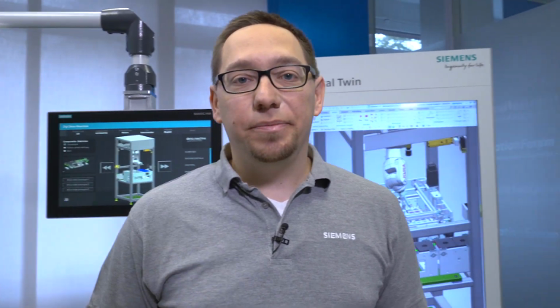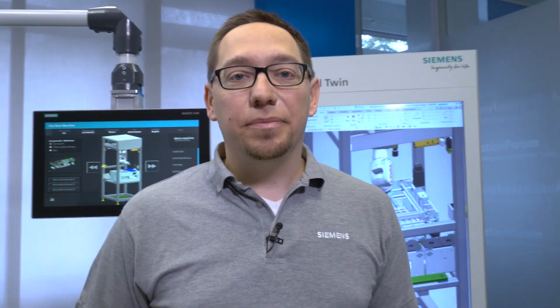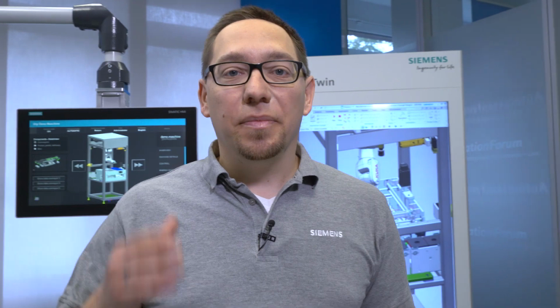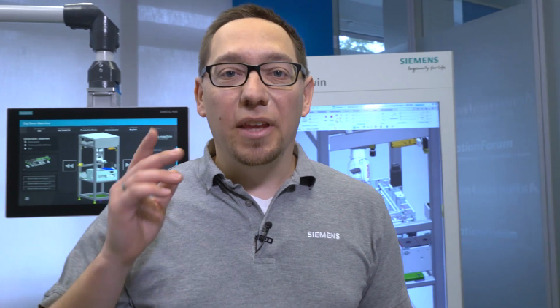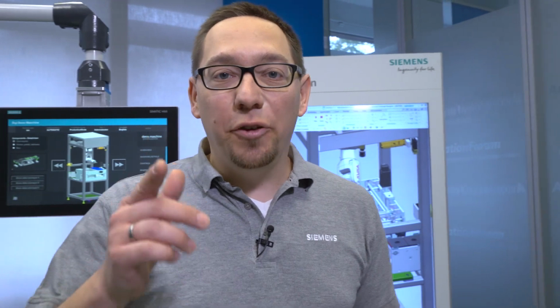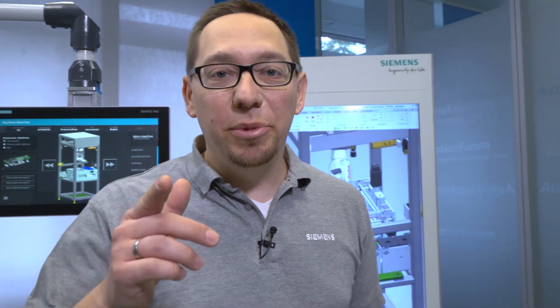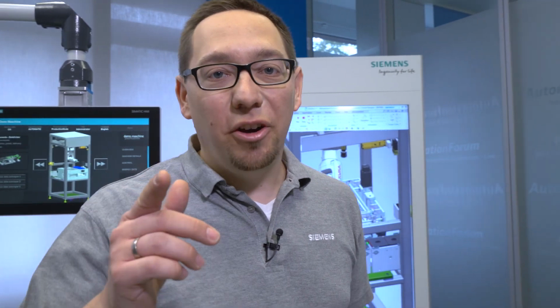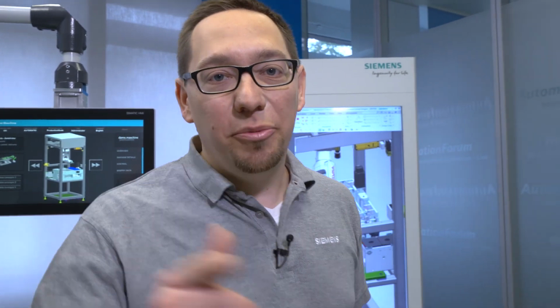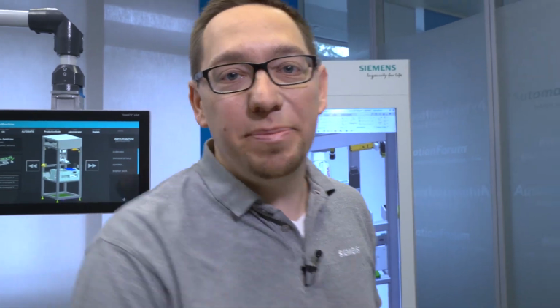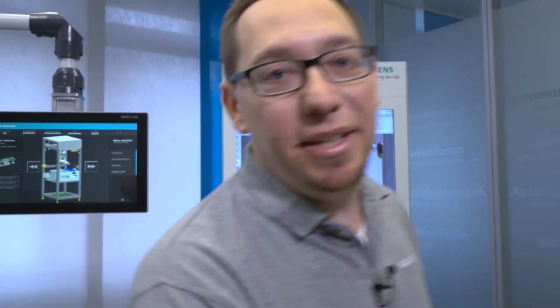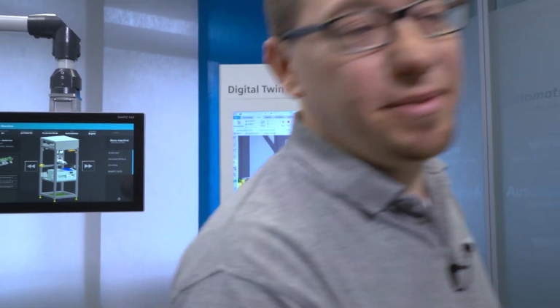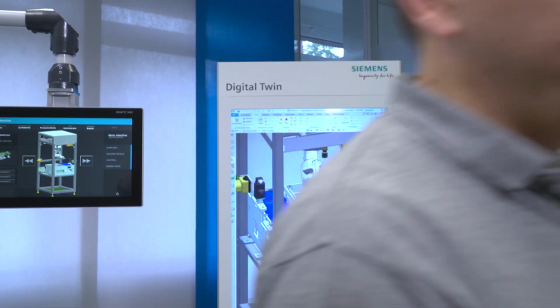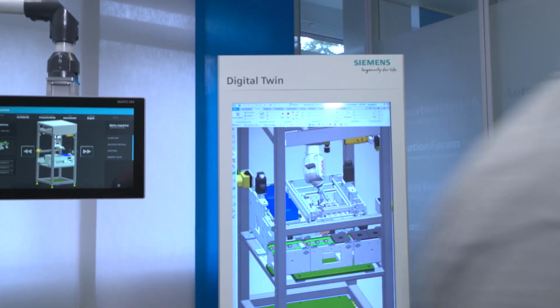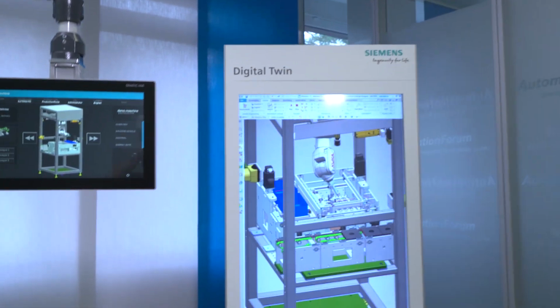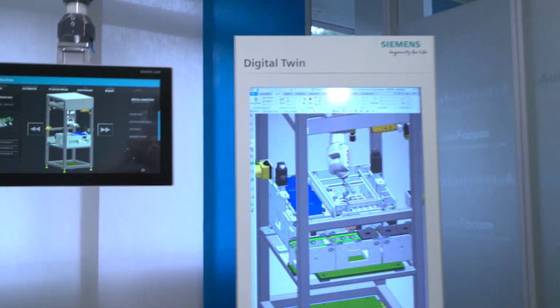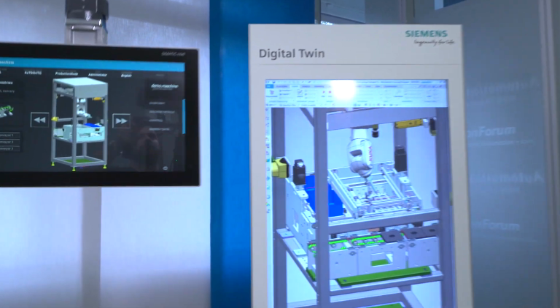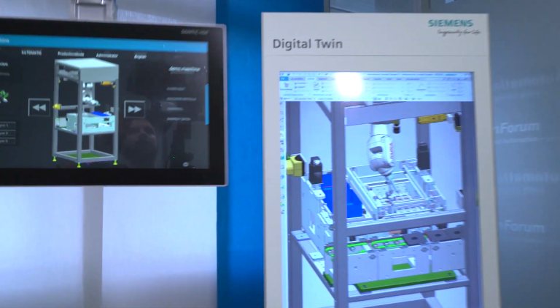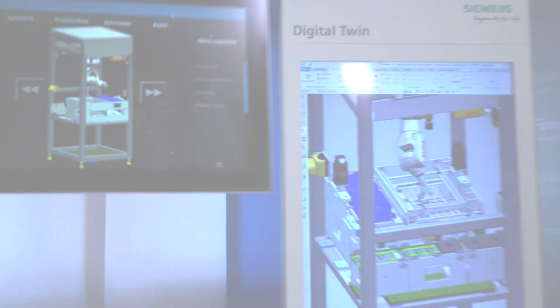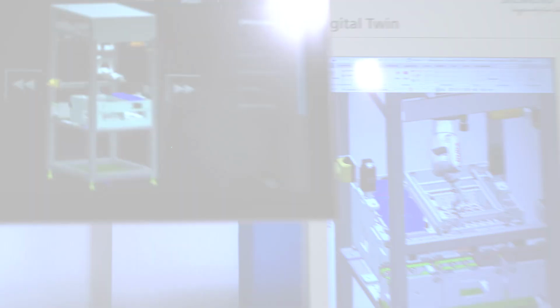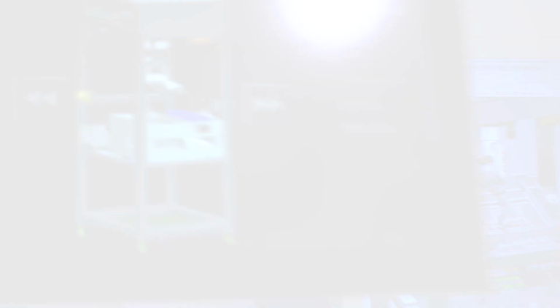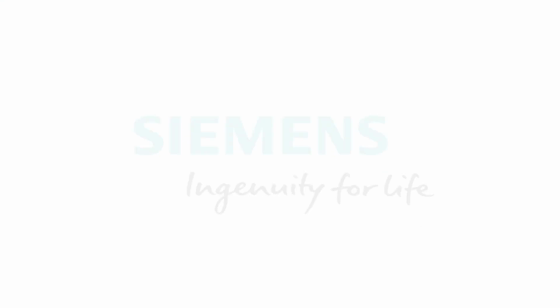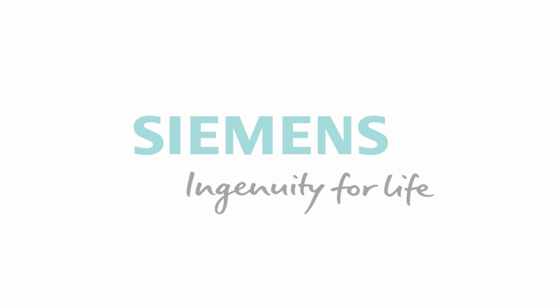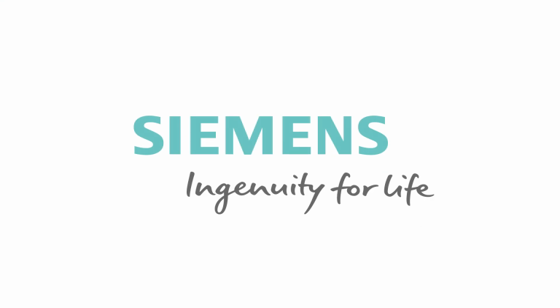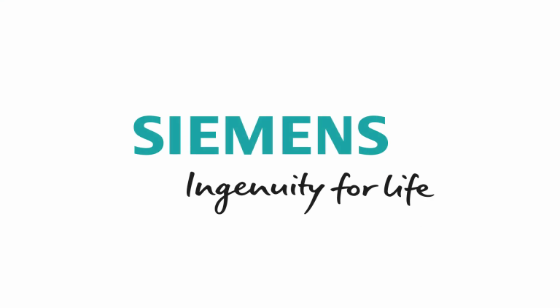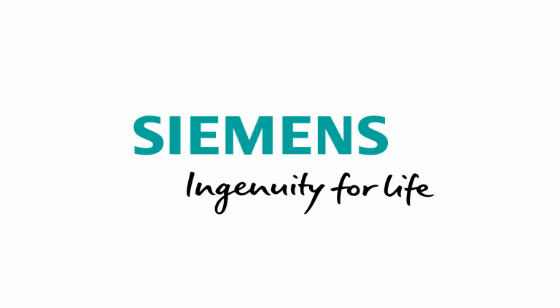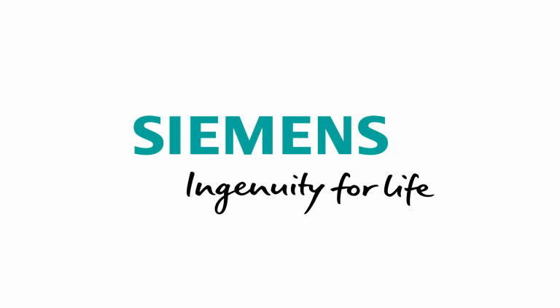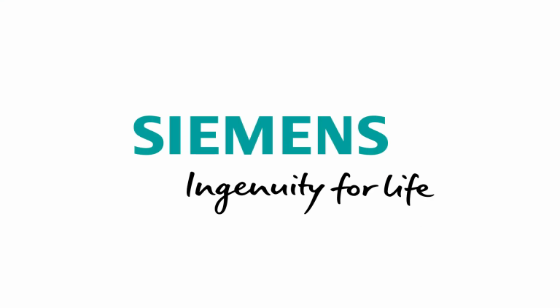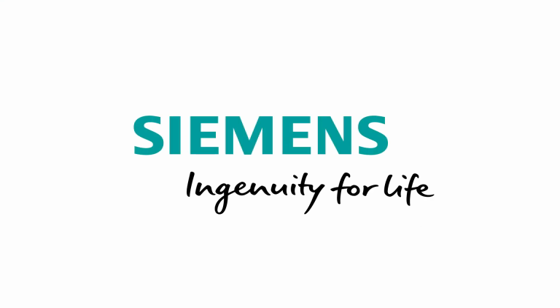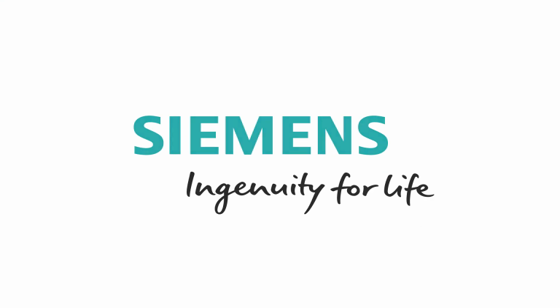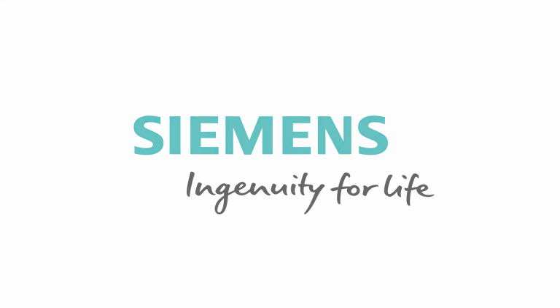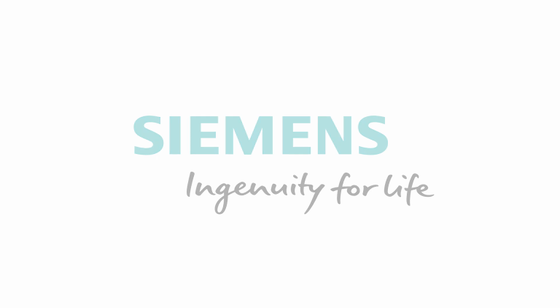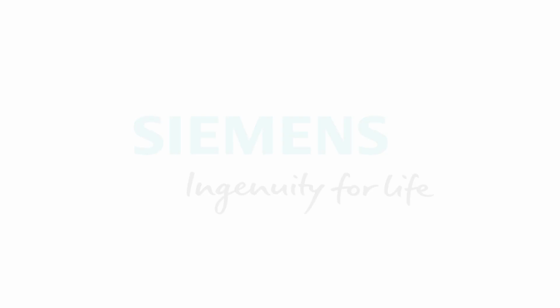I look forward to it. See you soon. Siemens — Ingenuity for life.